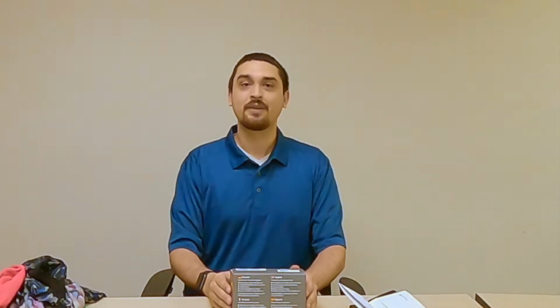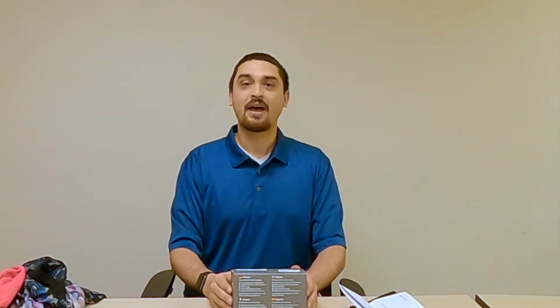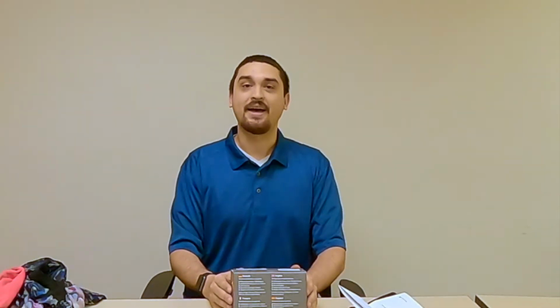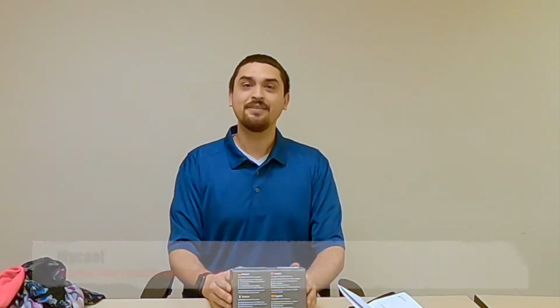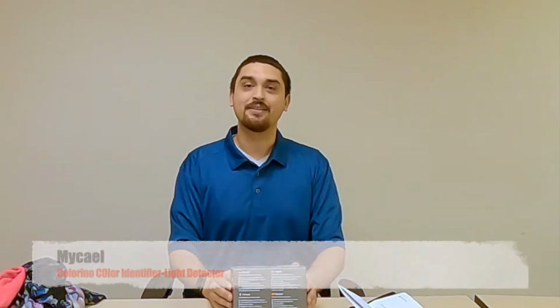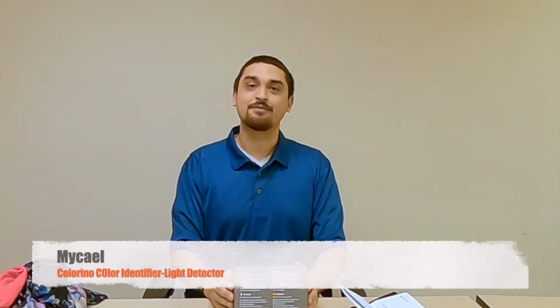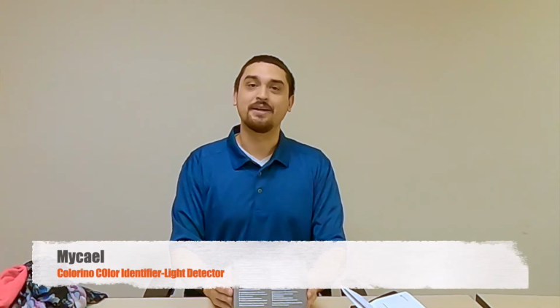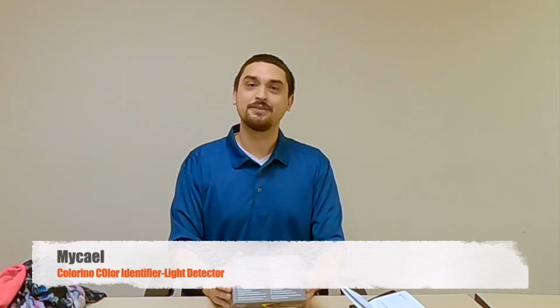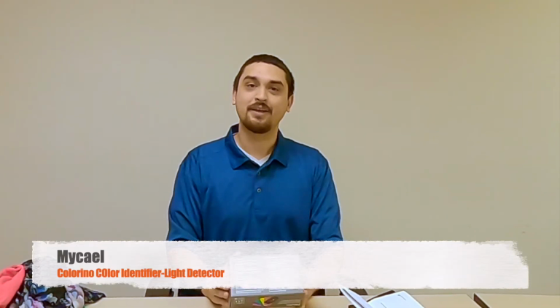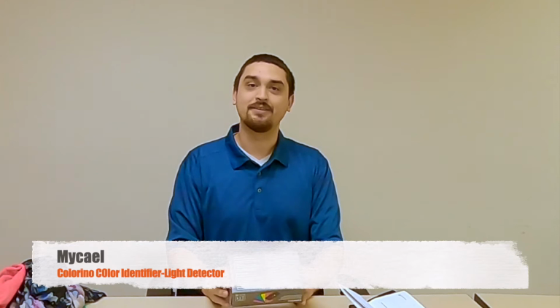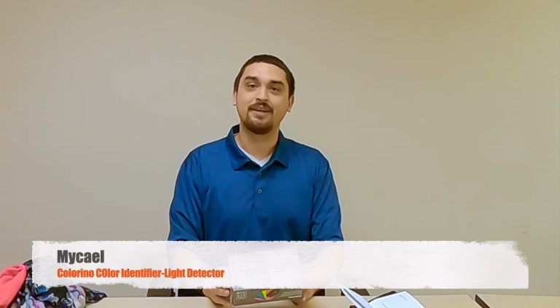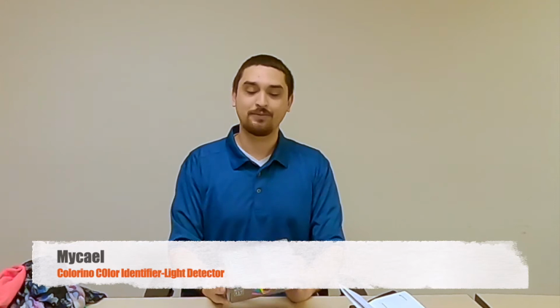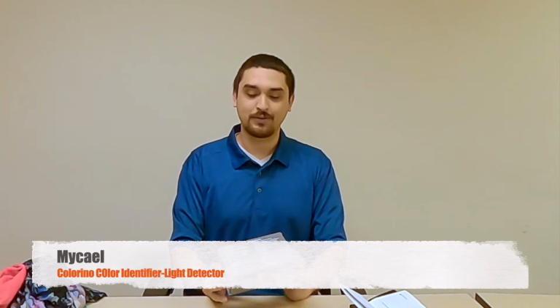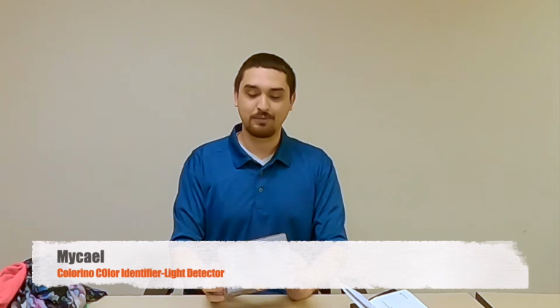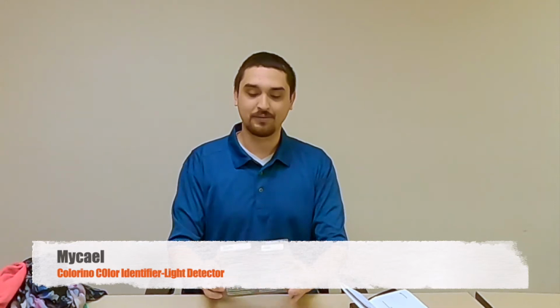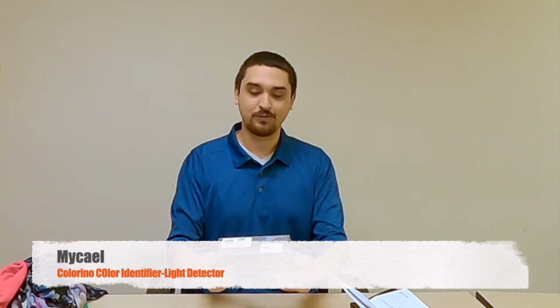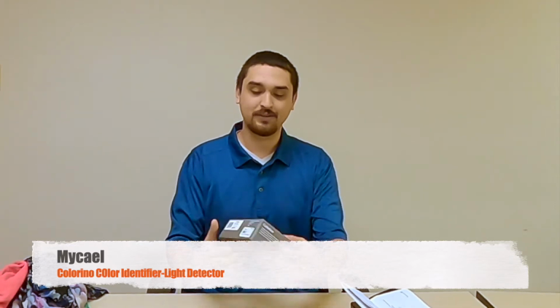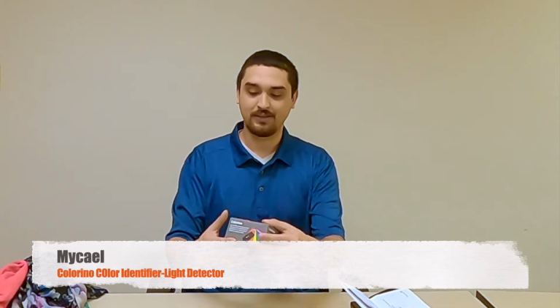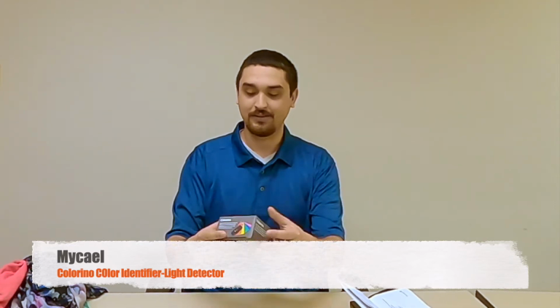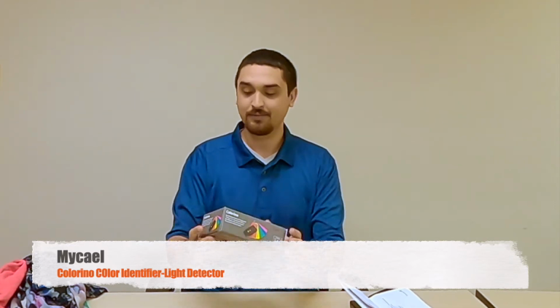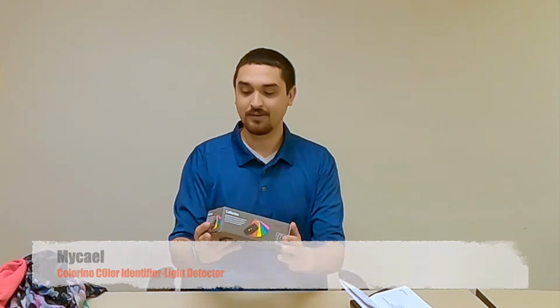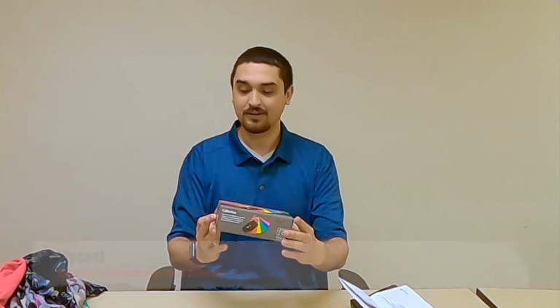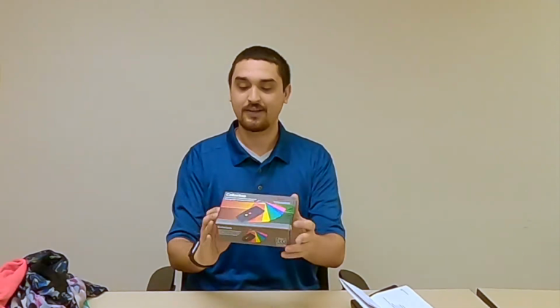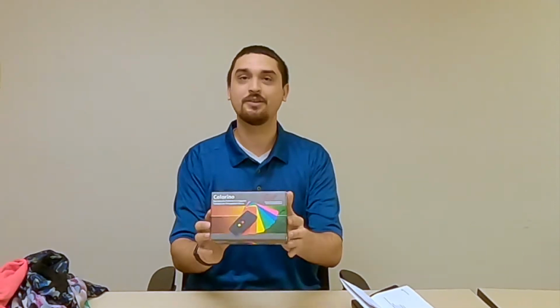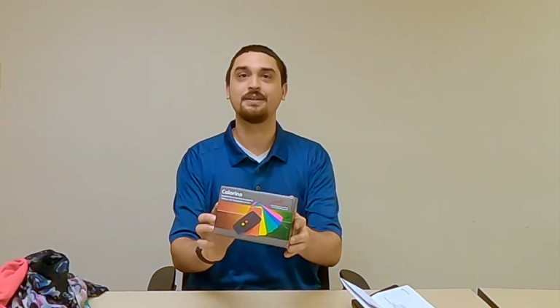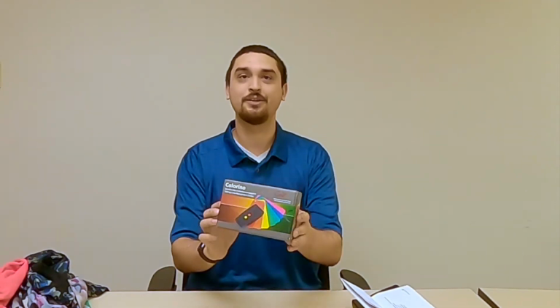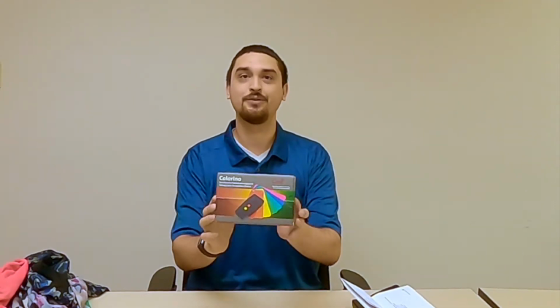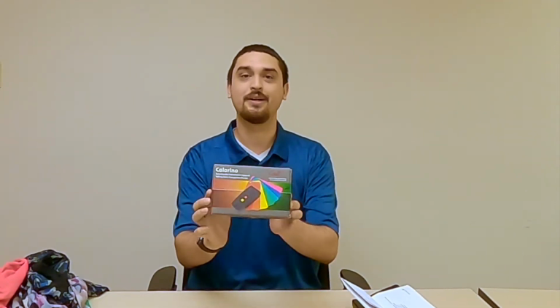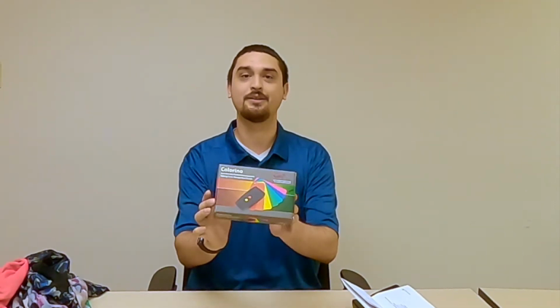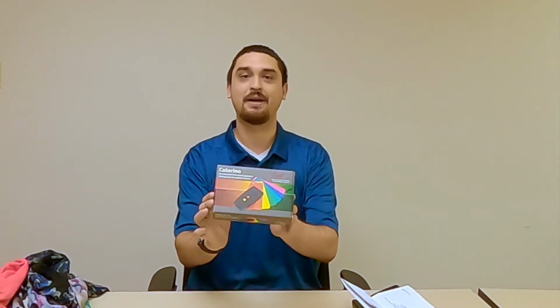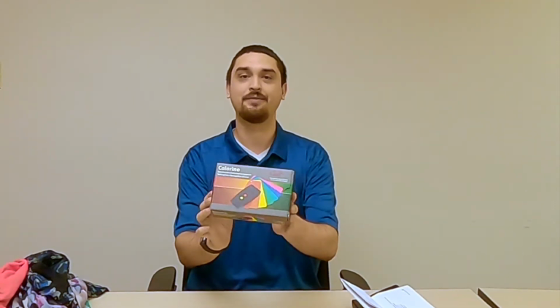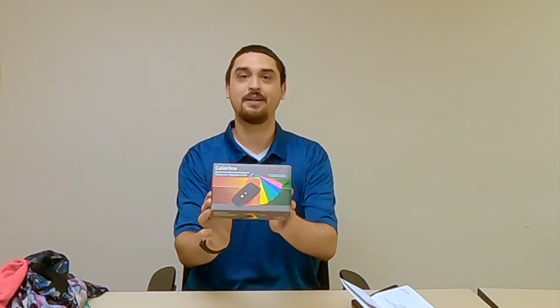Hi, this is Michael, and today we're going to be reviewing the Colorino Color Magnifier.